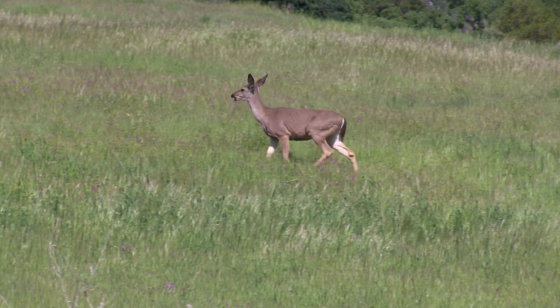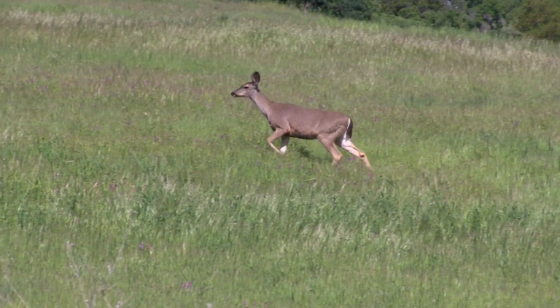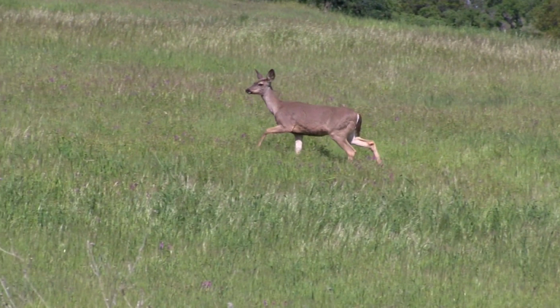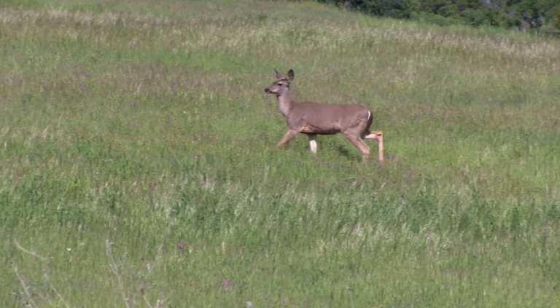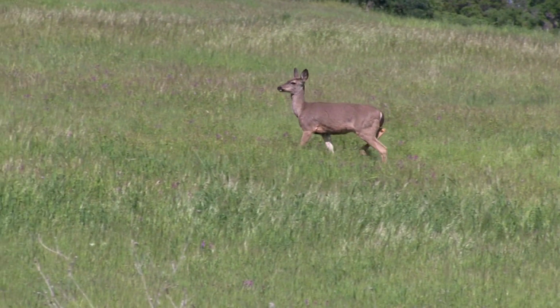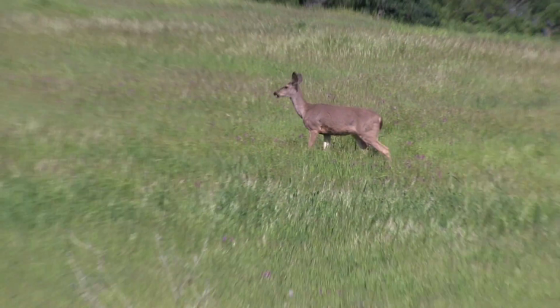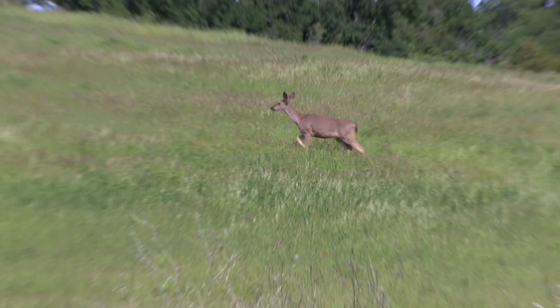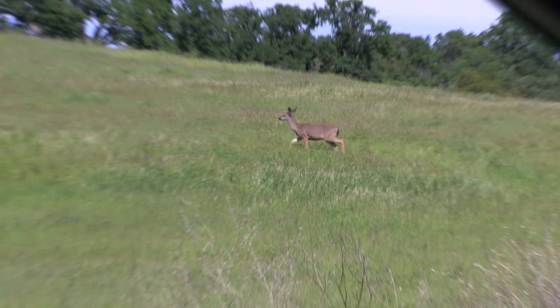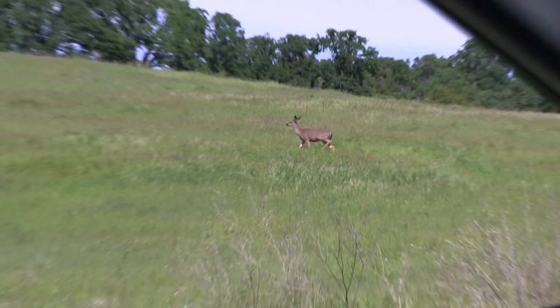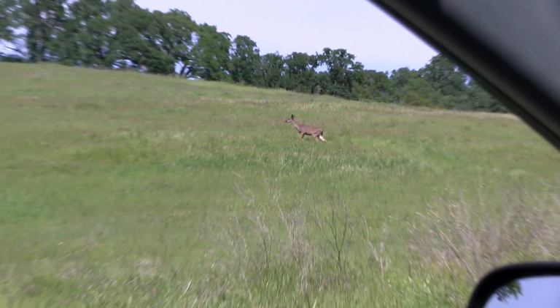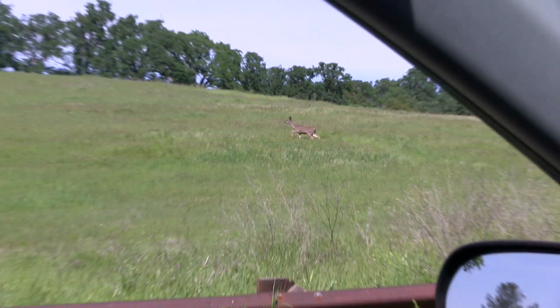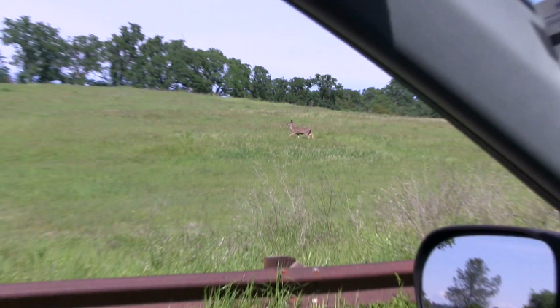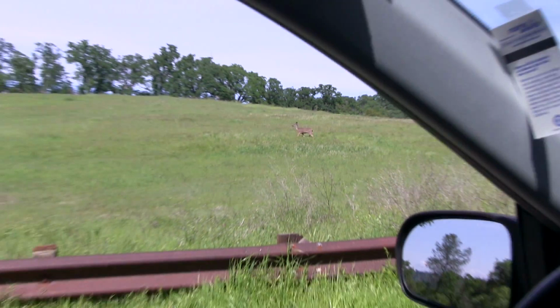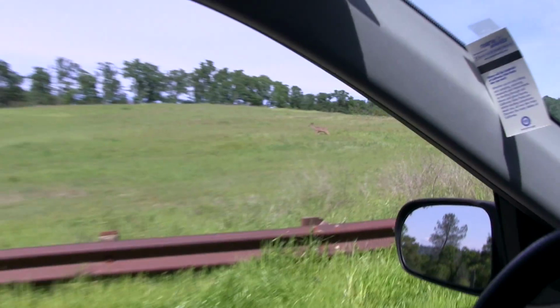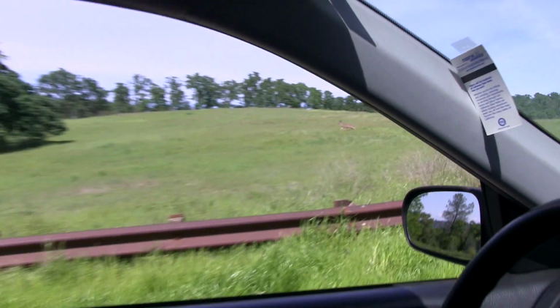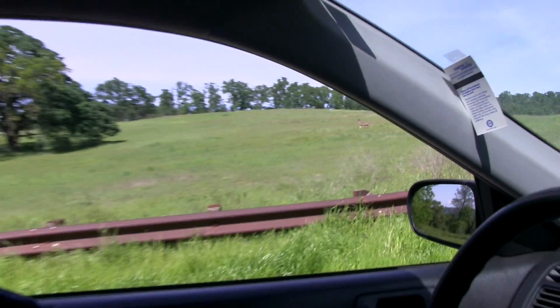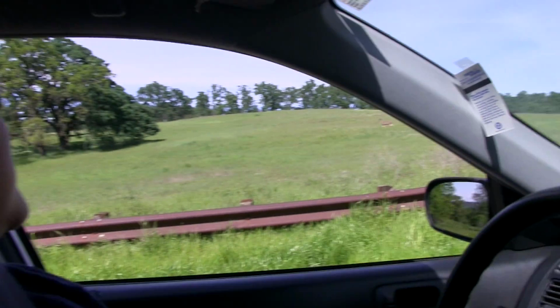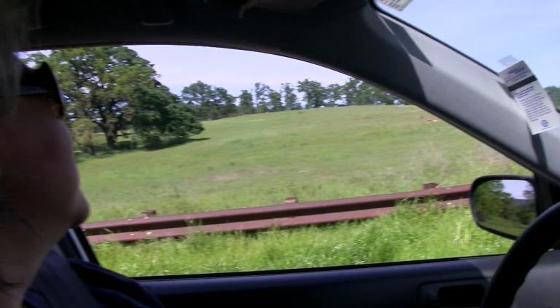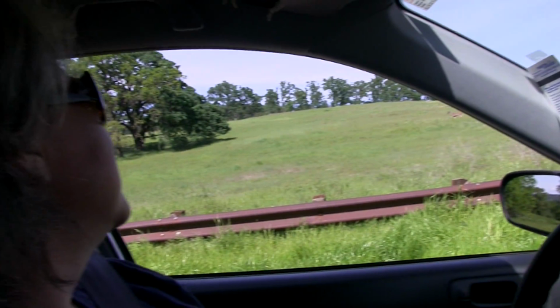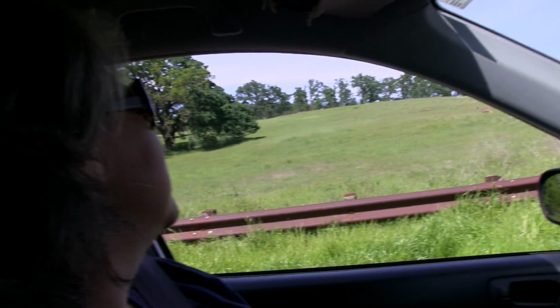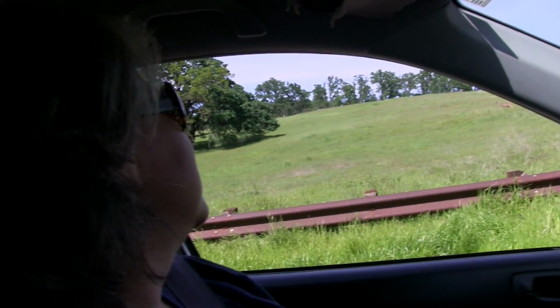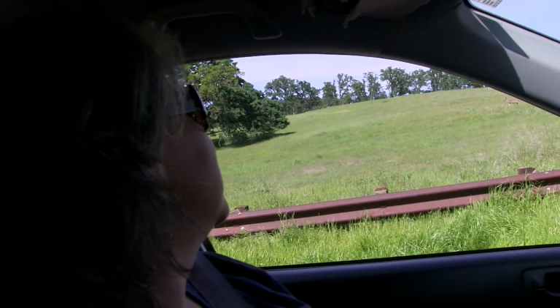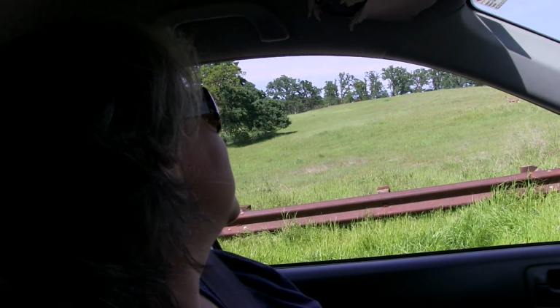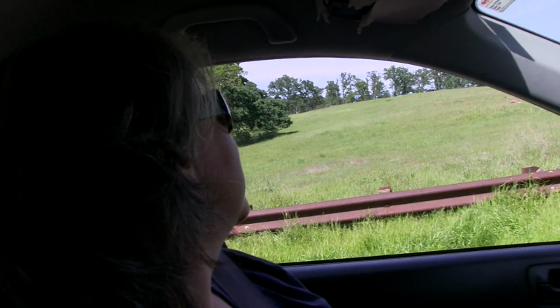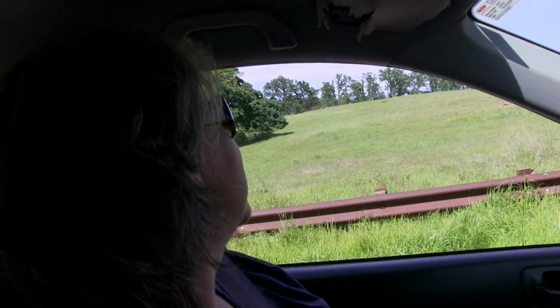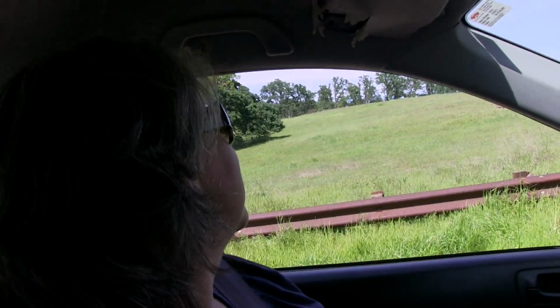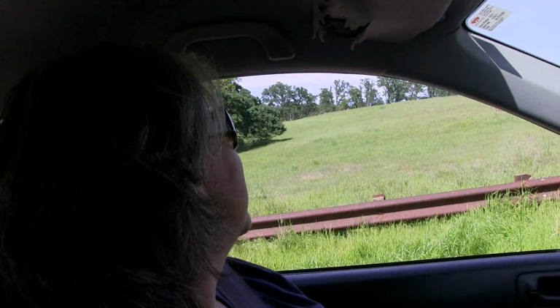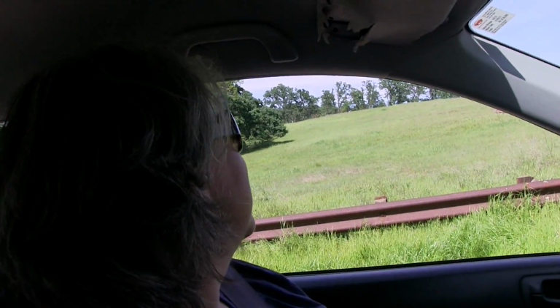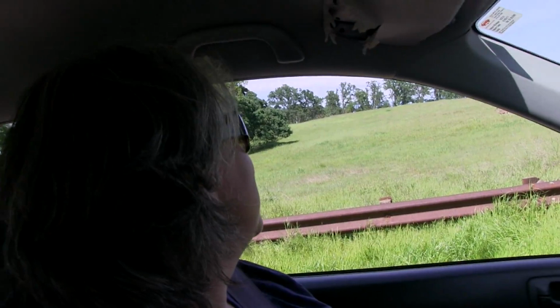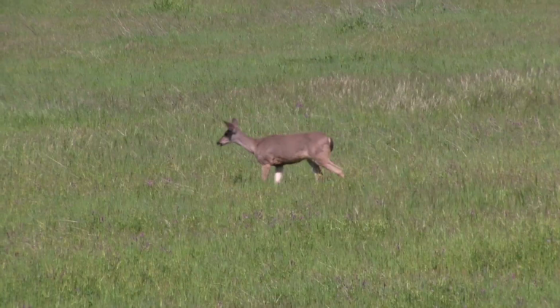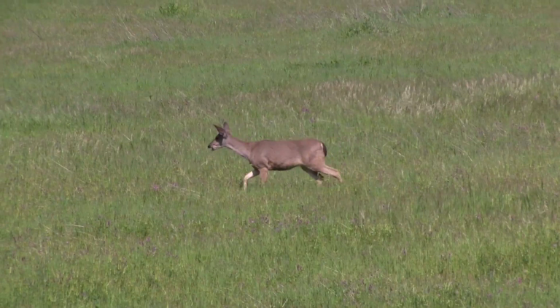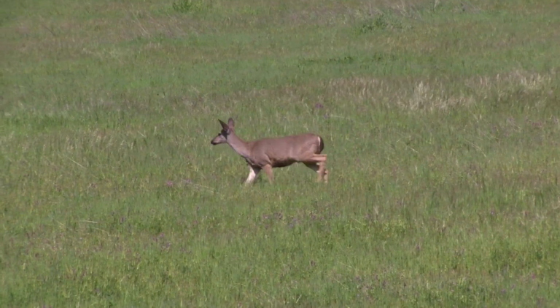There's a deer. Oh, deer! What do you think of that? Beautiful.